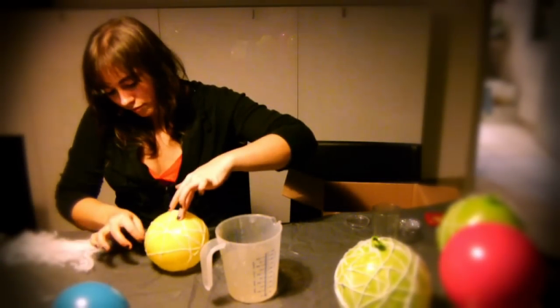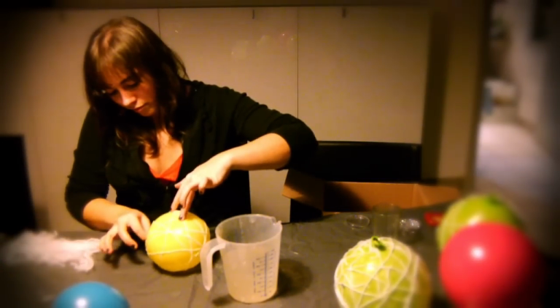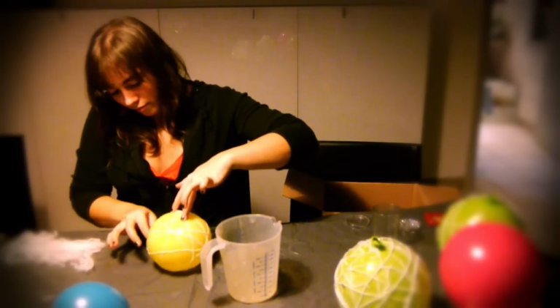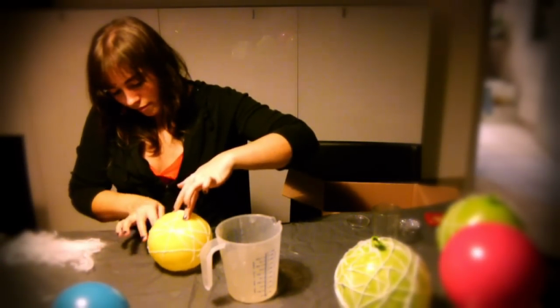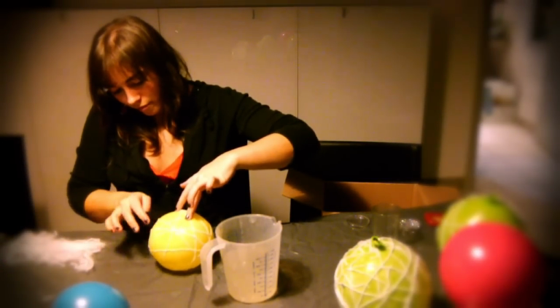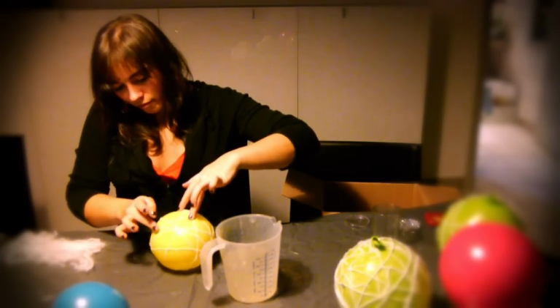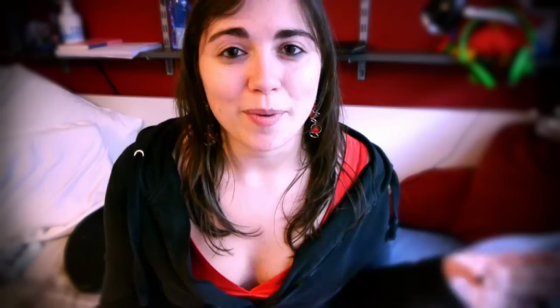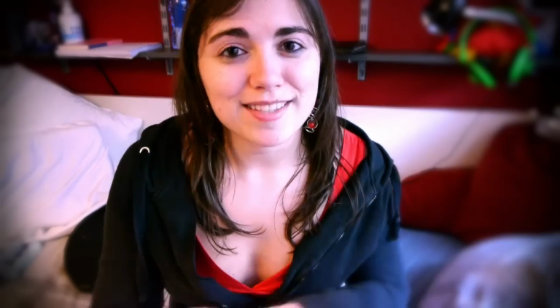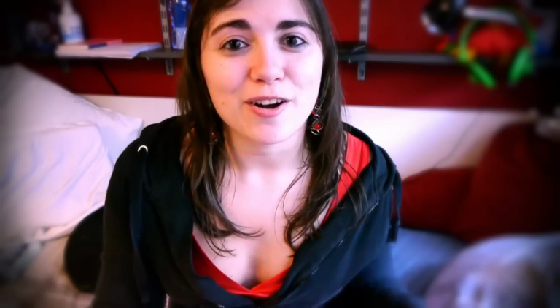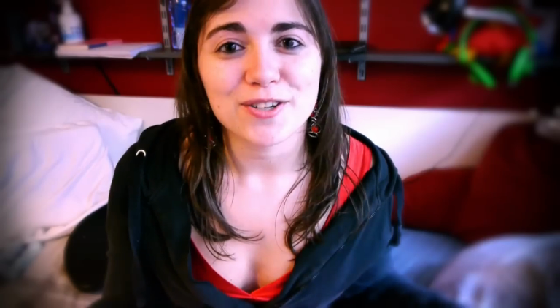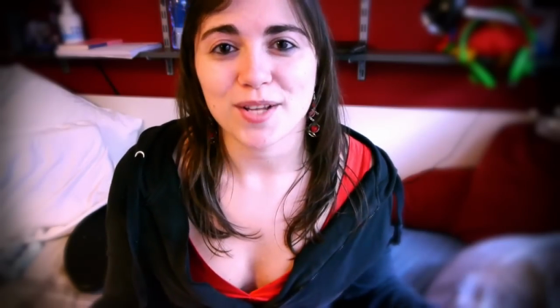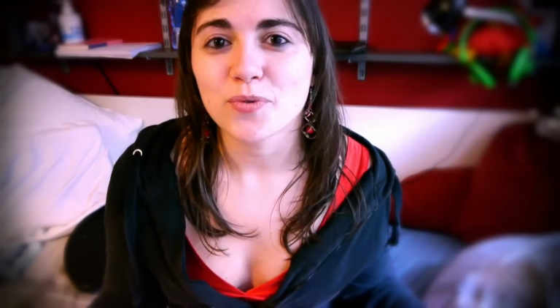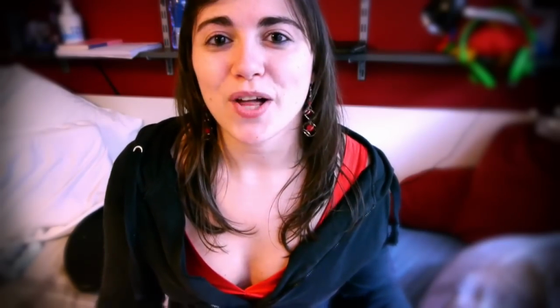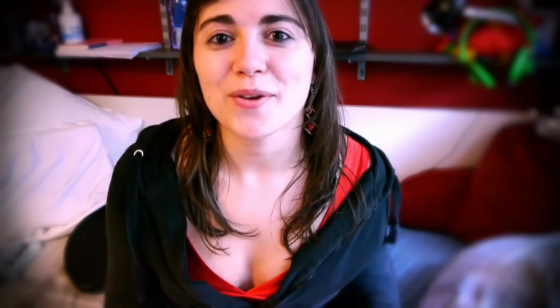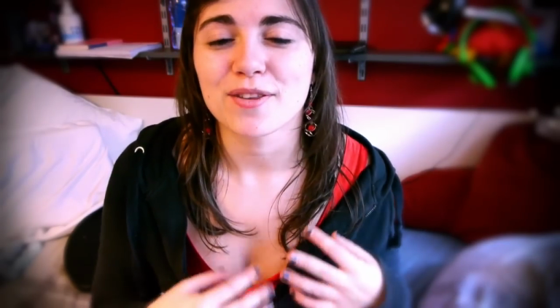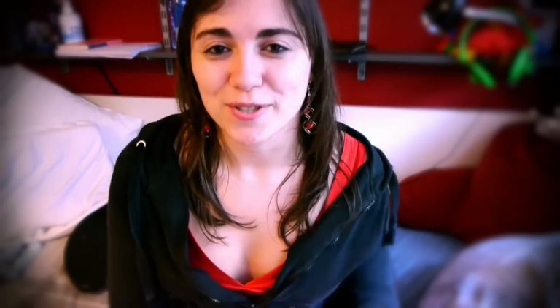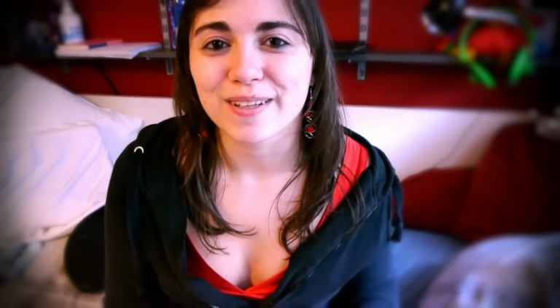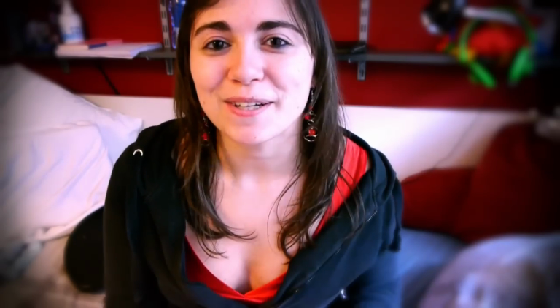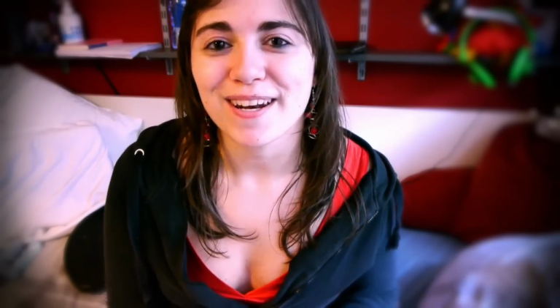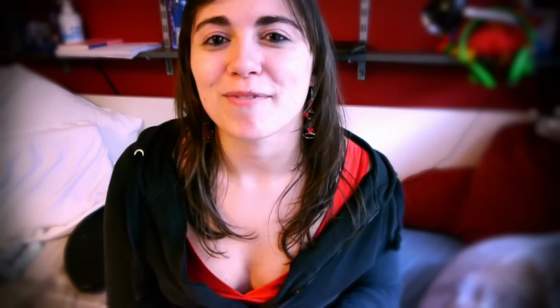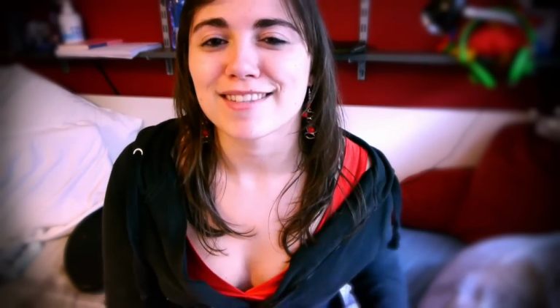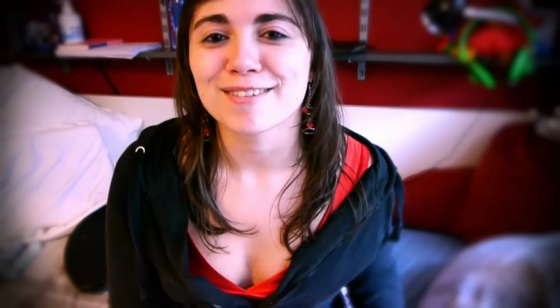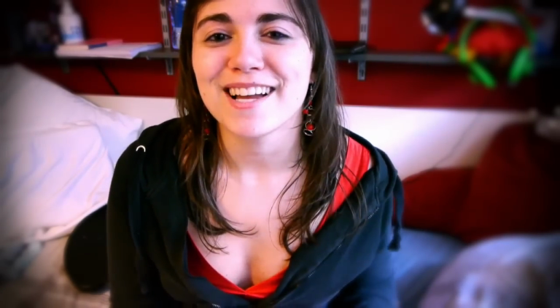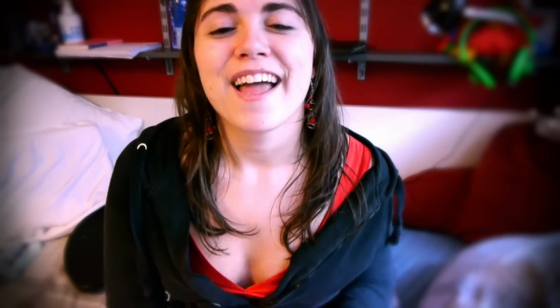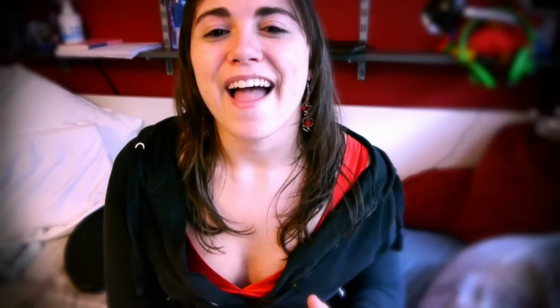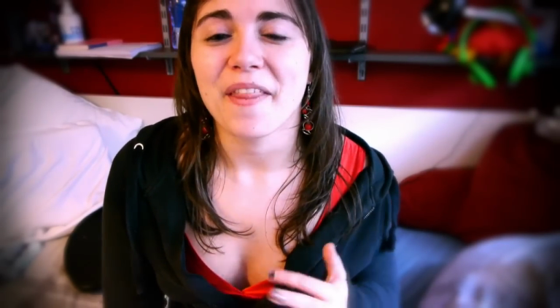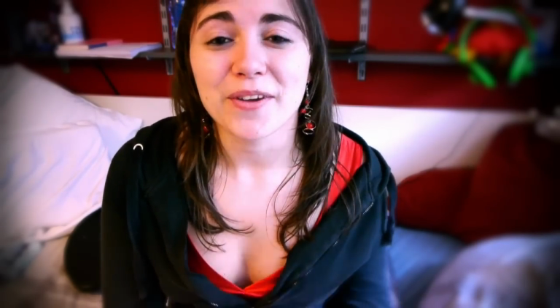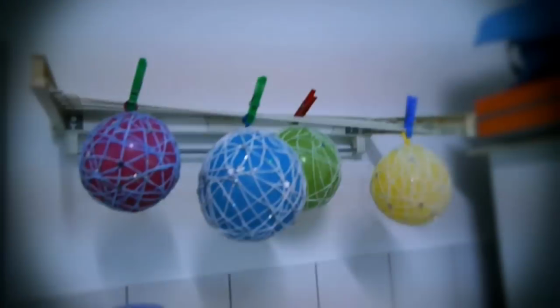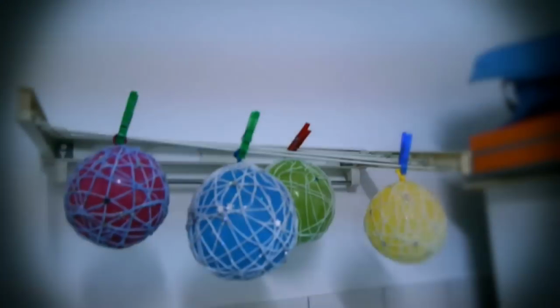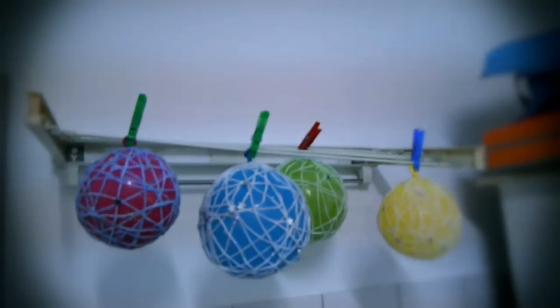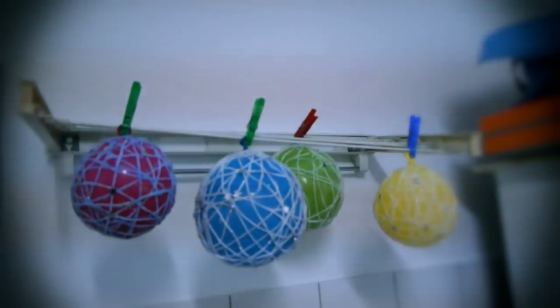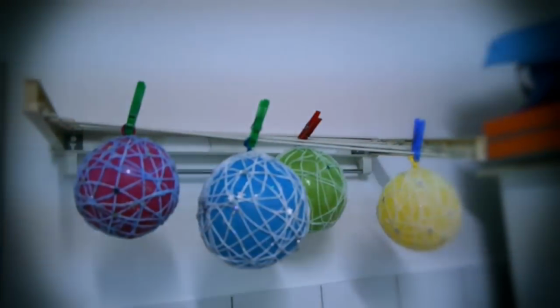After you've finished pasting all your strands of wool on it, you can throw some glitter on it while it's still wet, and then you can hang it out to dry somewhere.